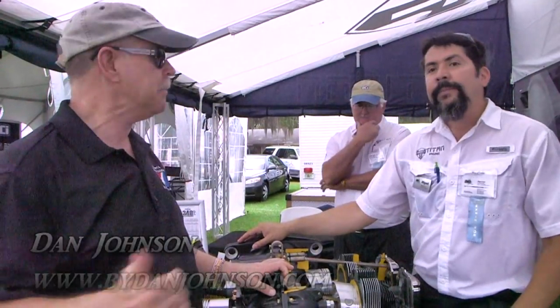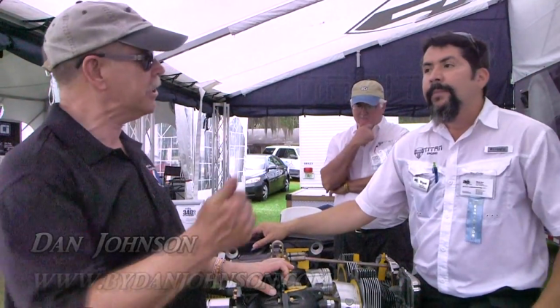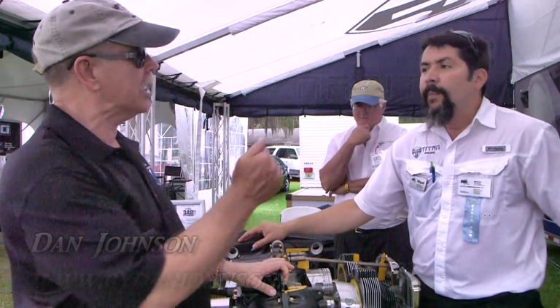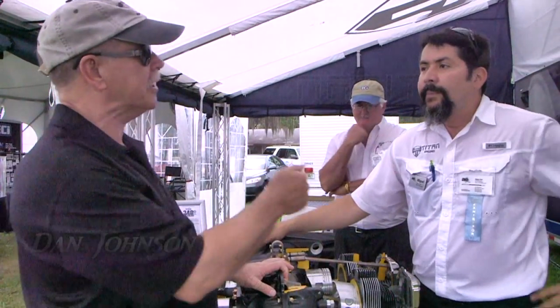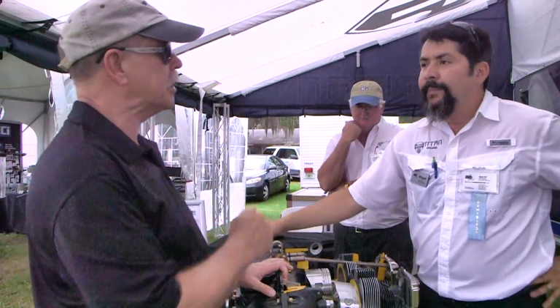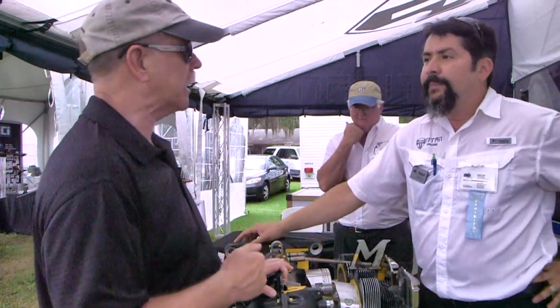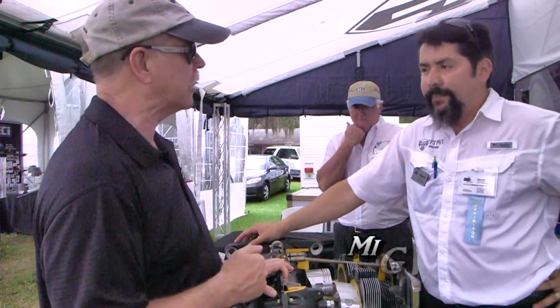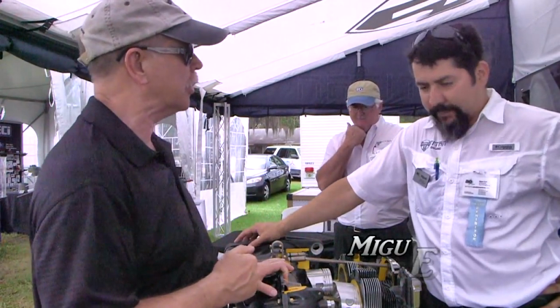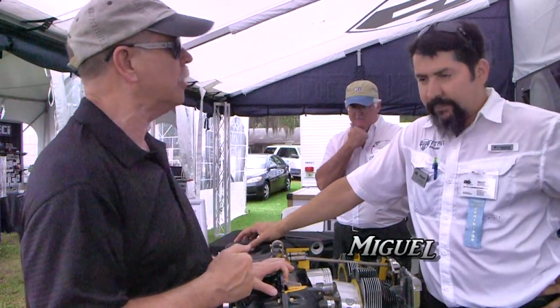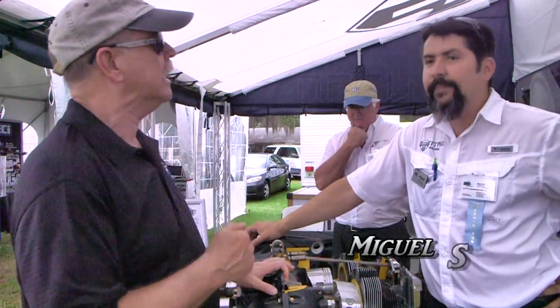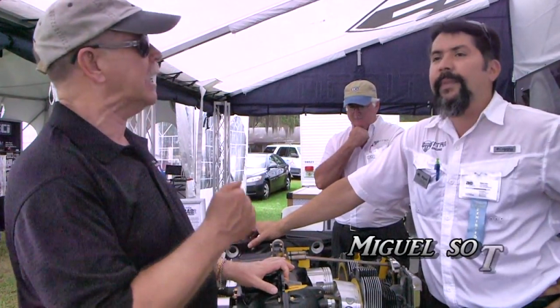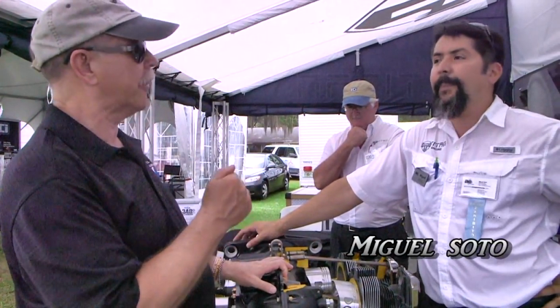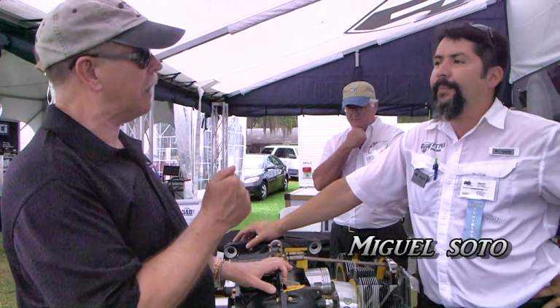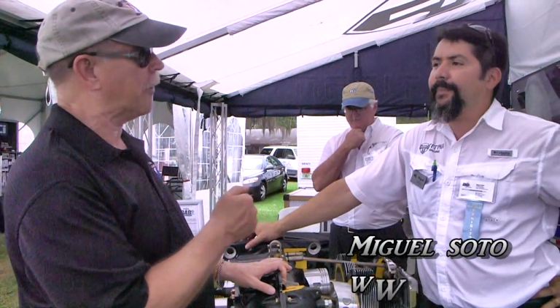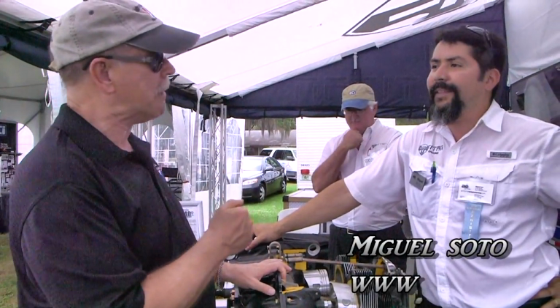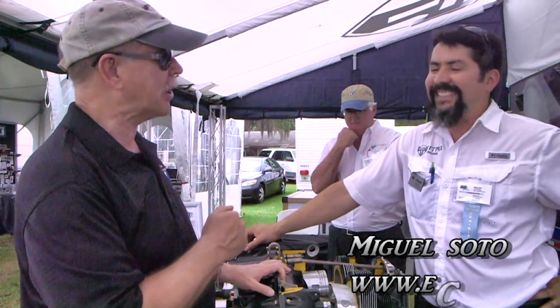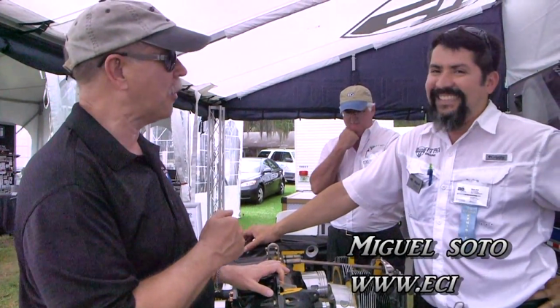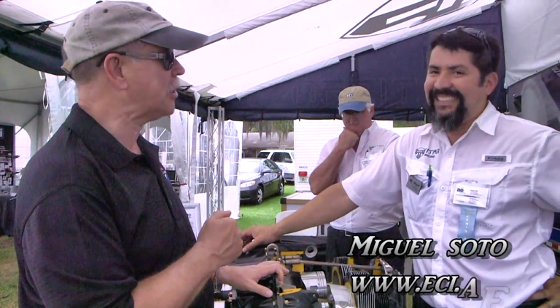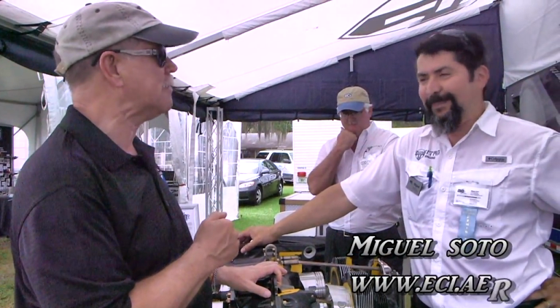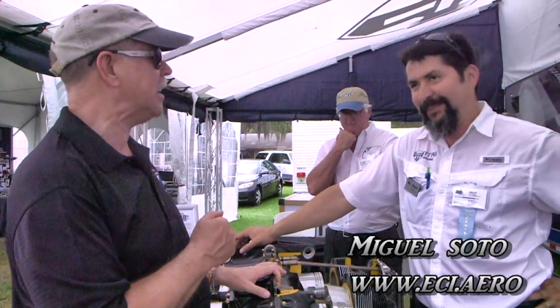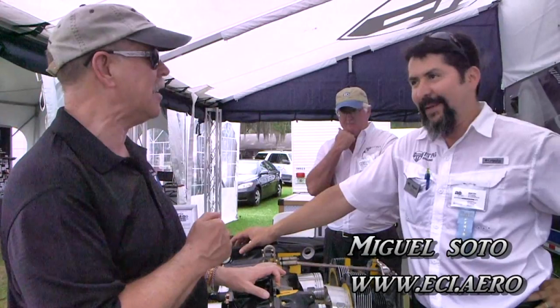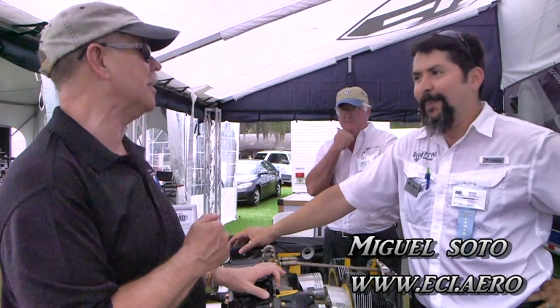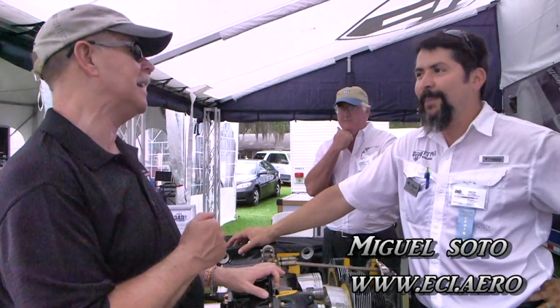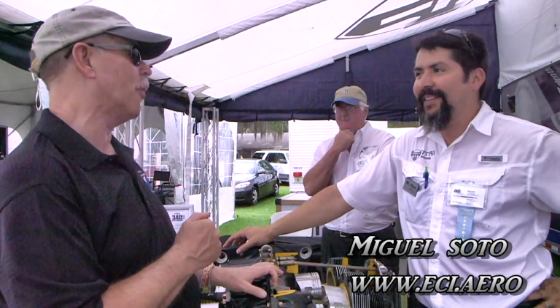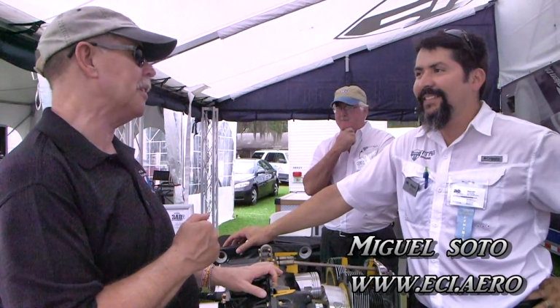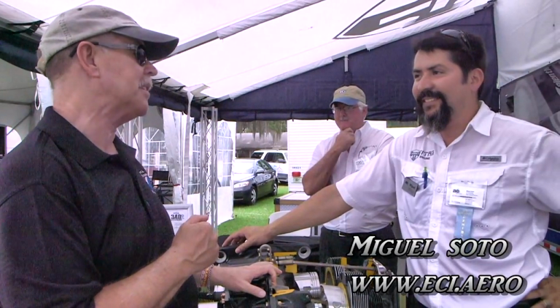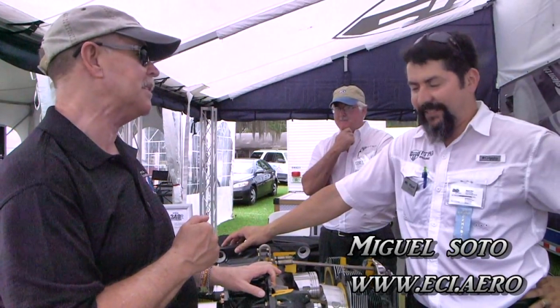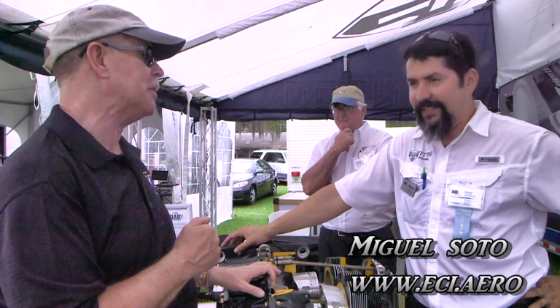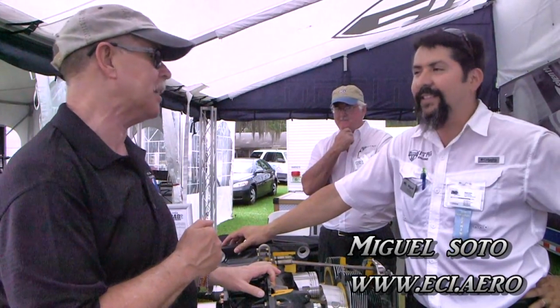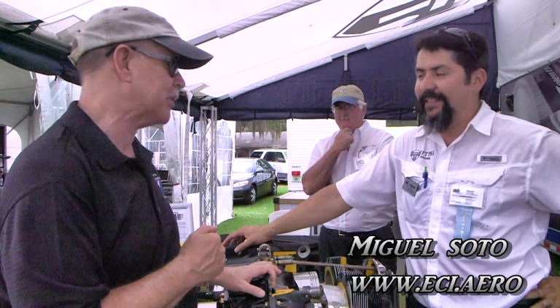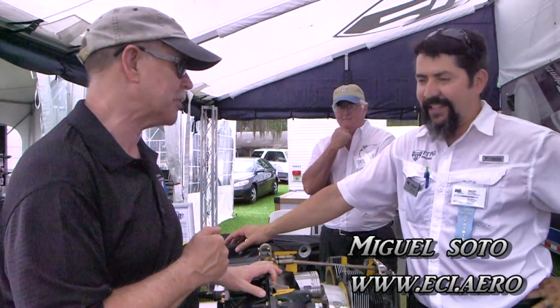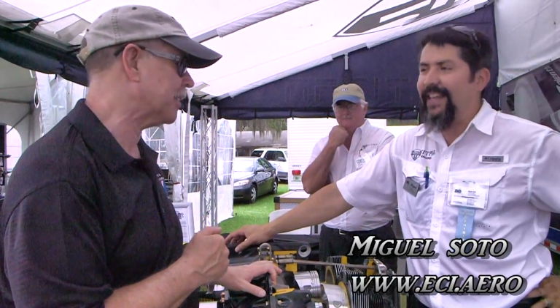I'm Dan Johnson, and this is Mikel Soto. He is from Monterrey, Mexico originally, but now headquartered in San Antonio, Texas.